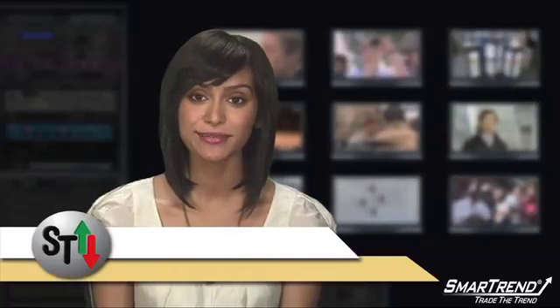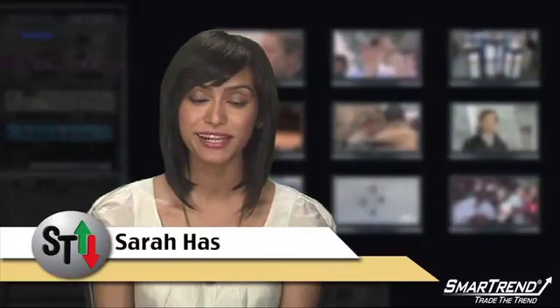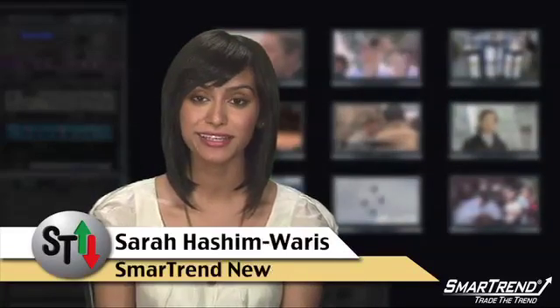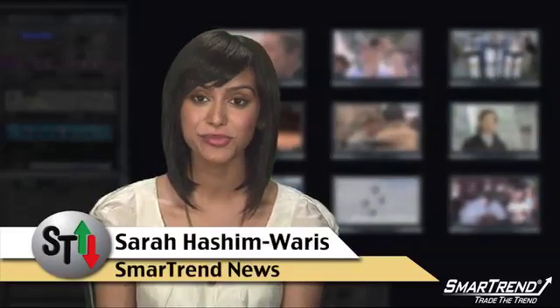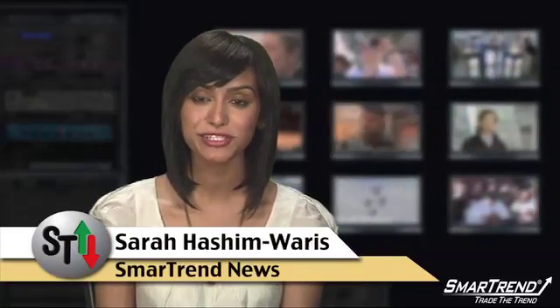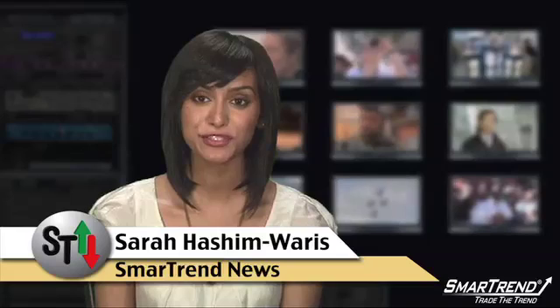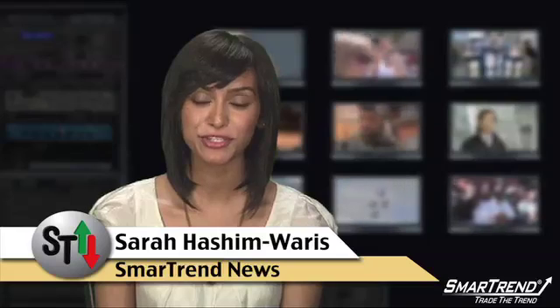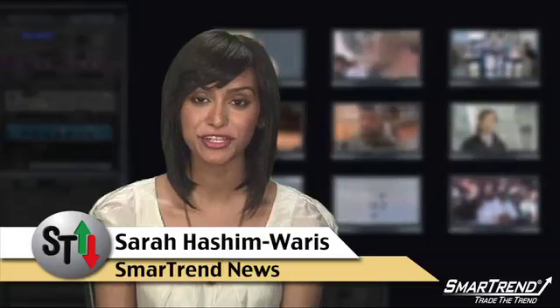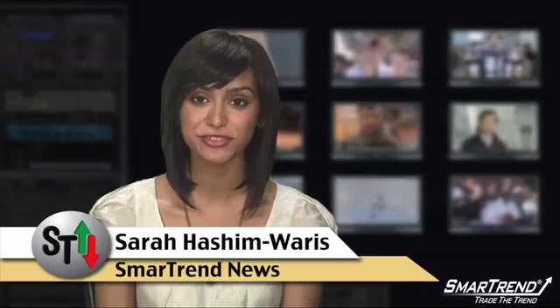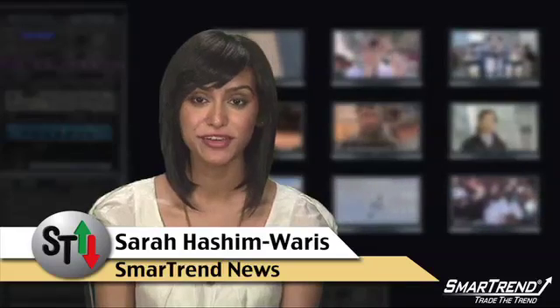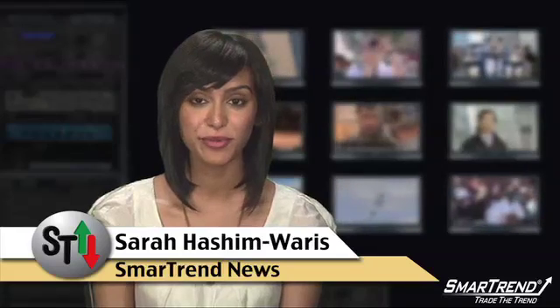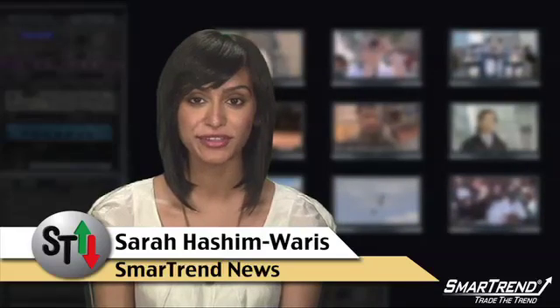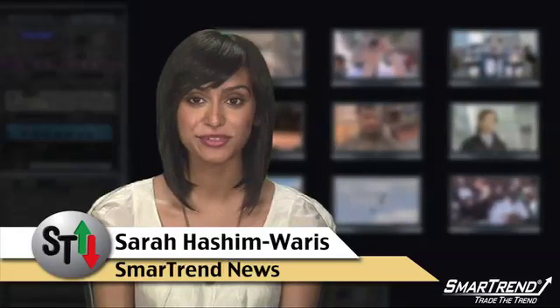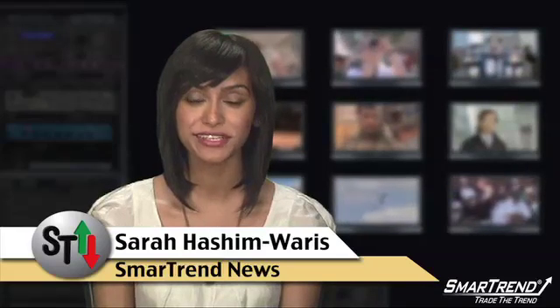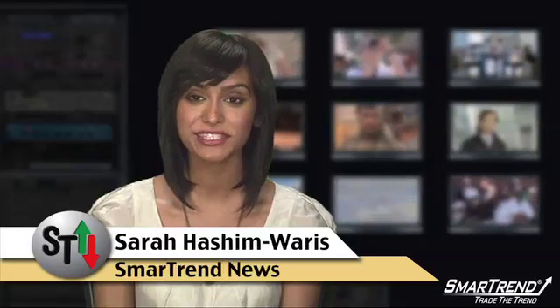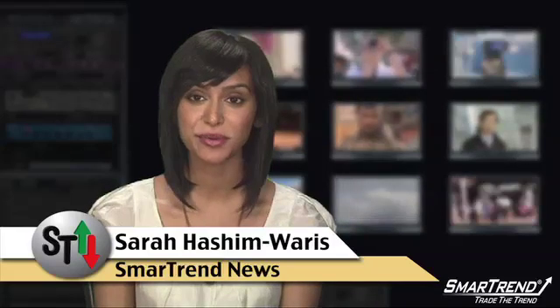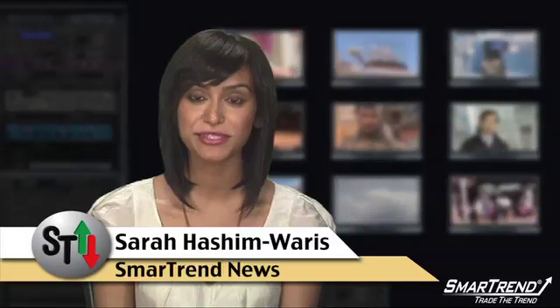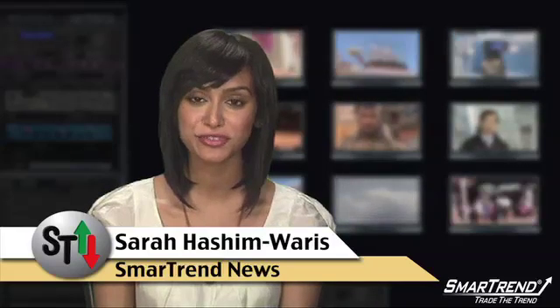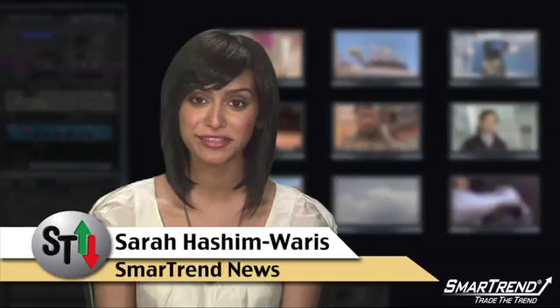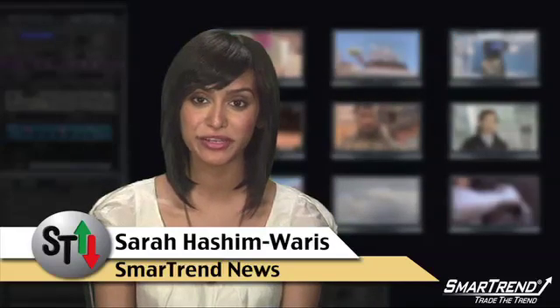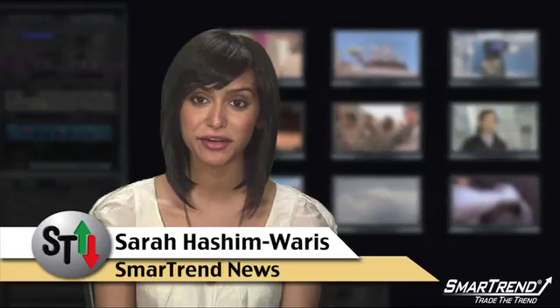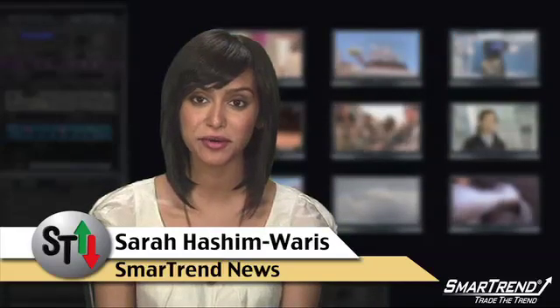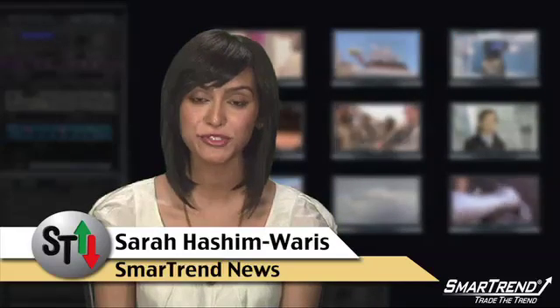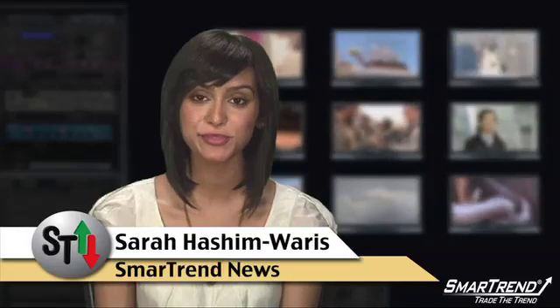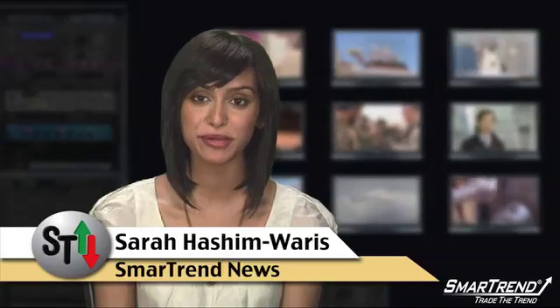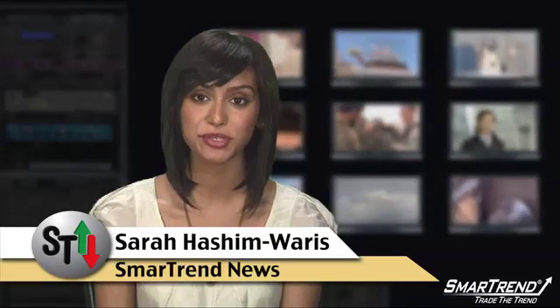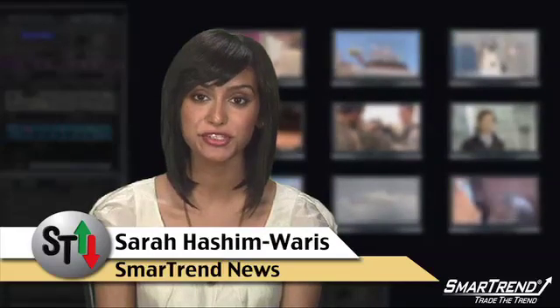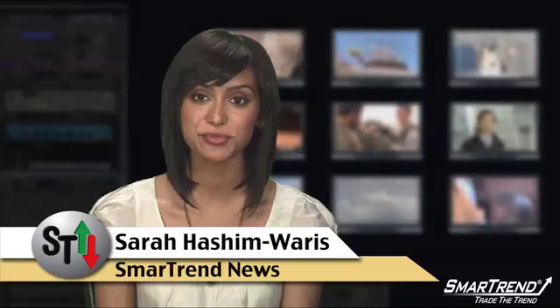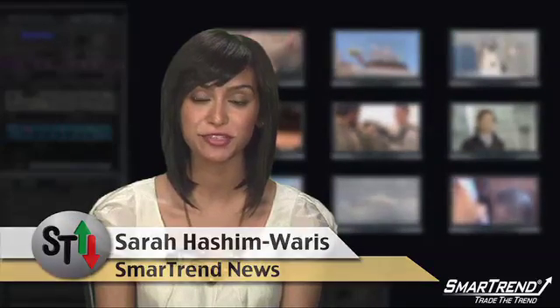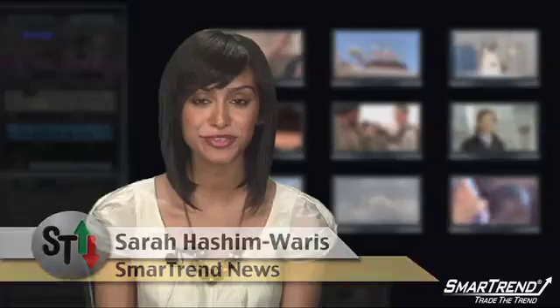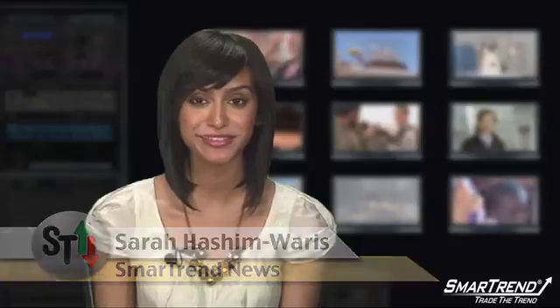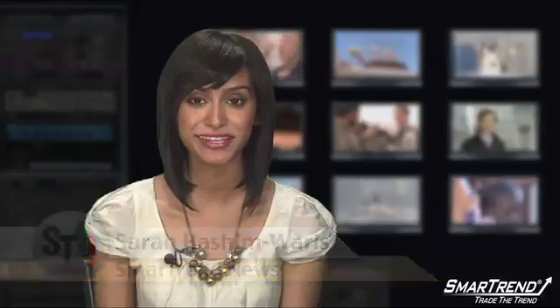I'm Sara Hashimaris for SmartTrend News. For more on the story, visit our website, tradethetrend.com, or subscribe to our YouTube channel, Trade the Trend.